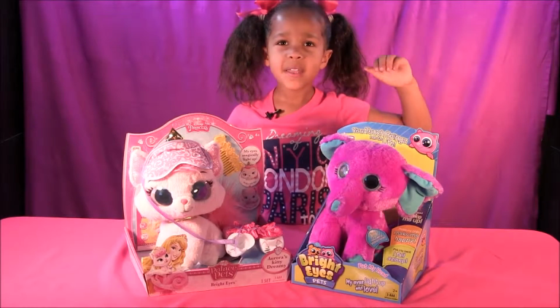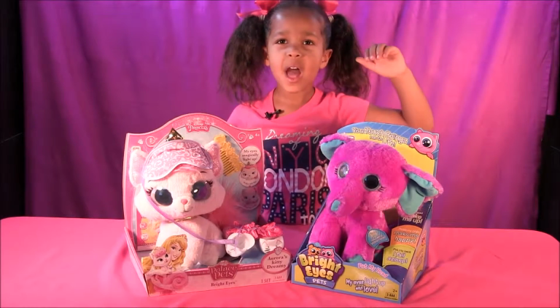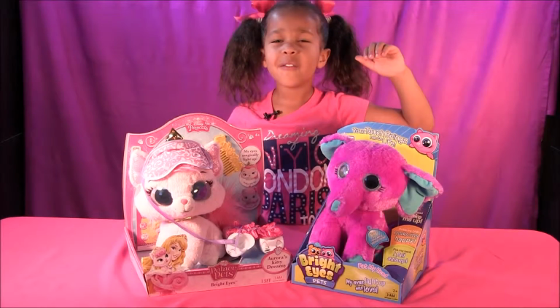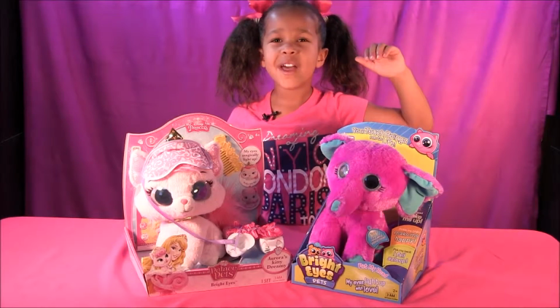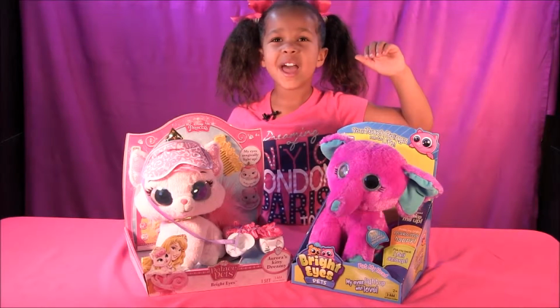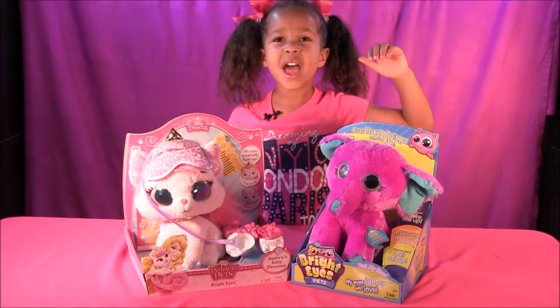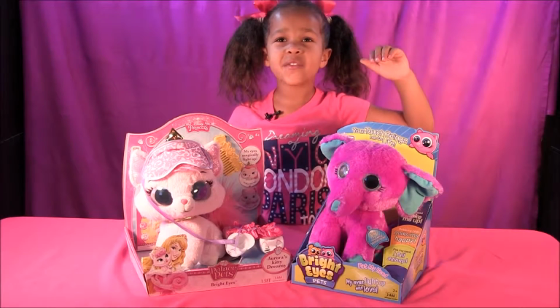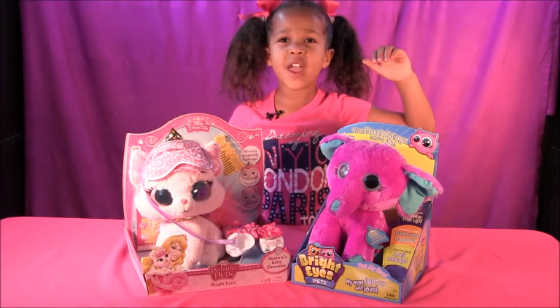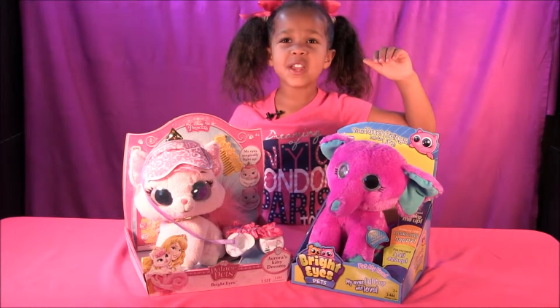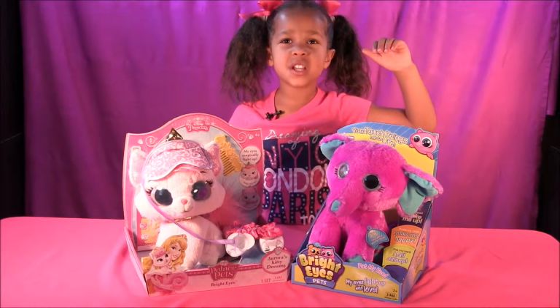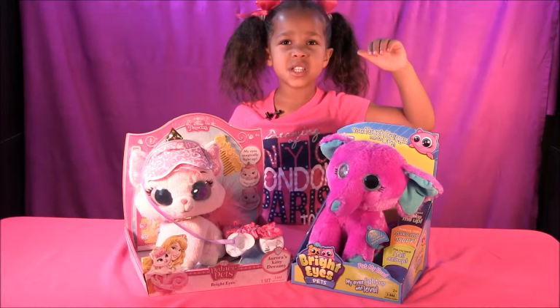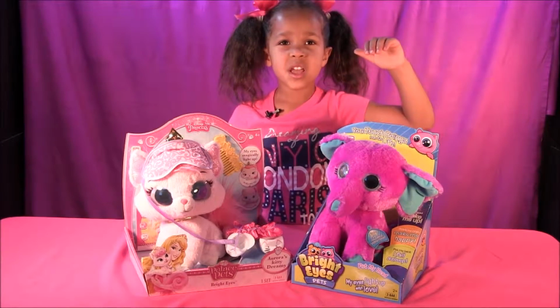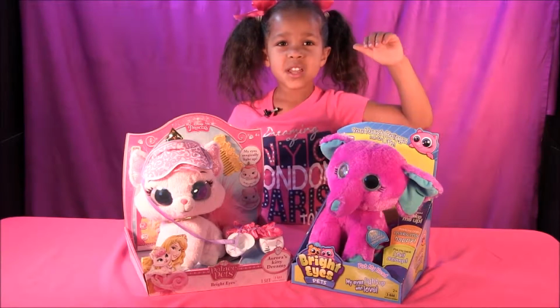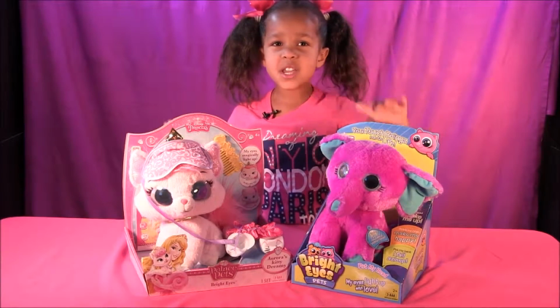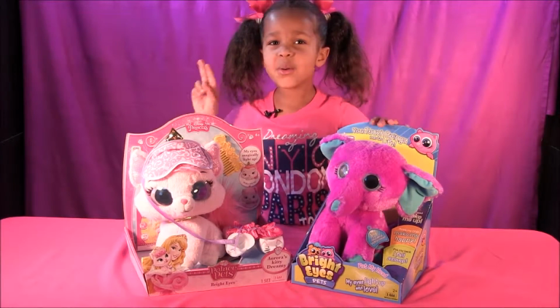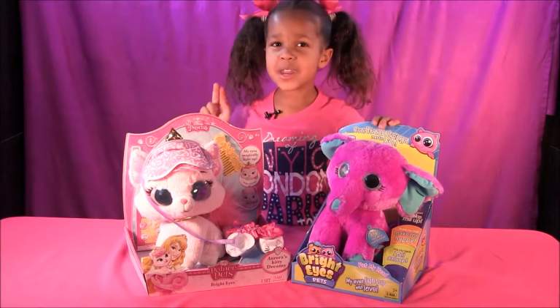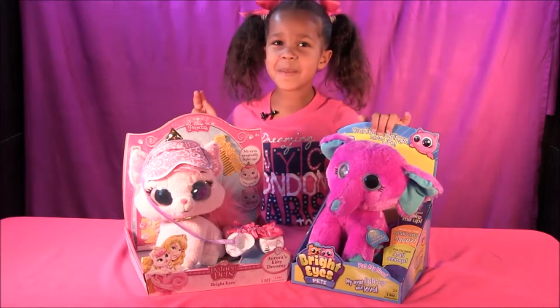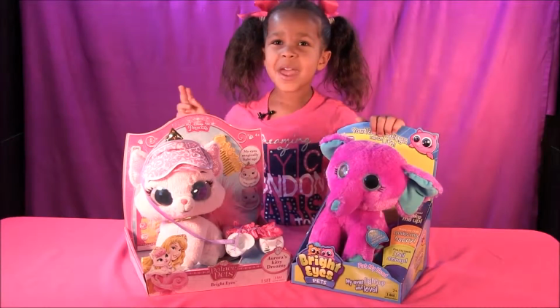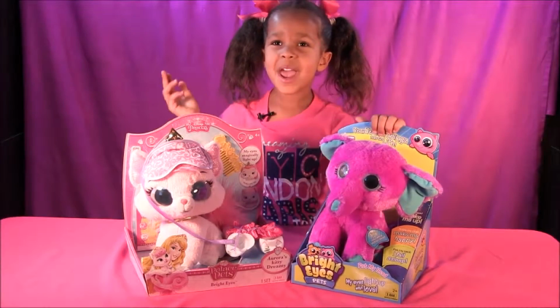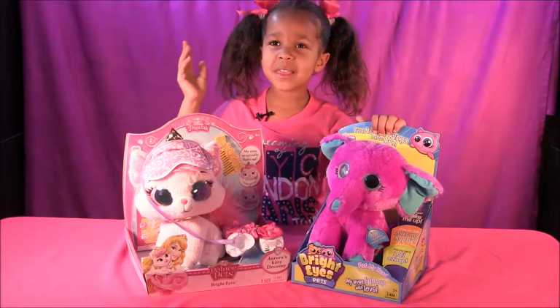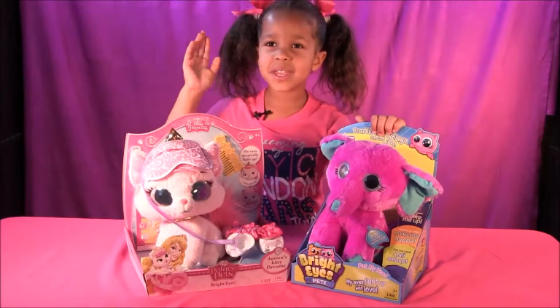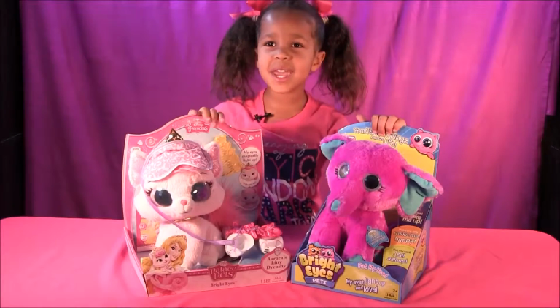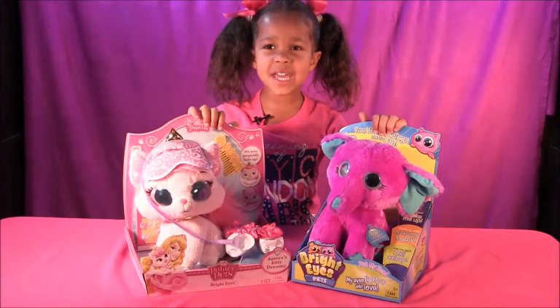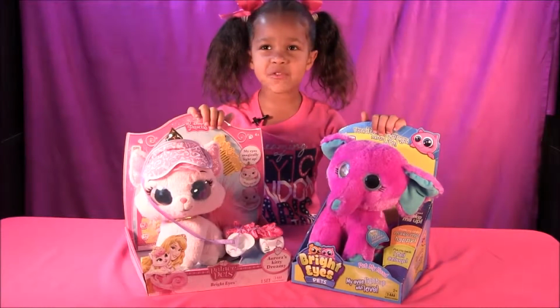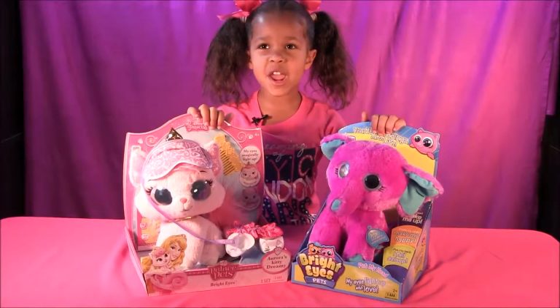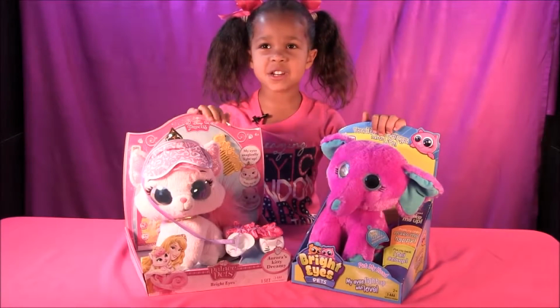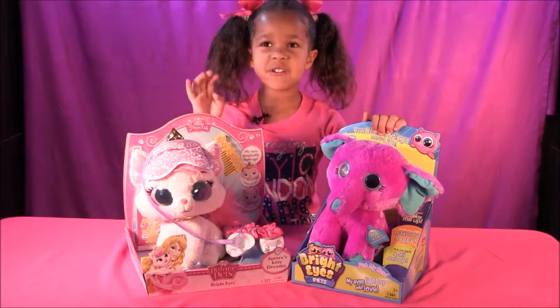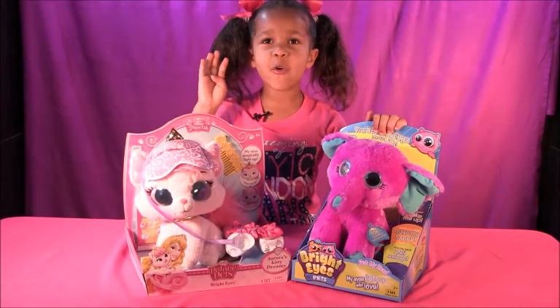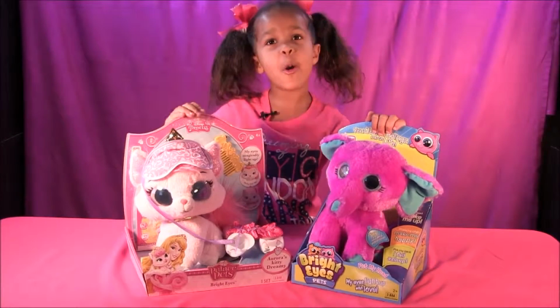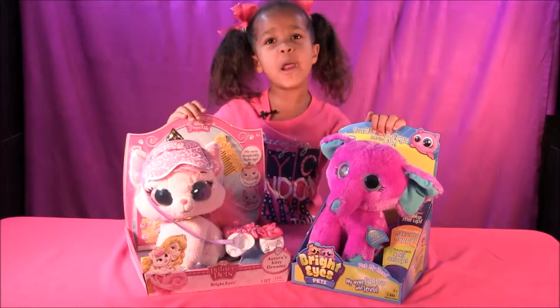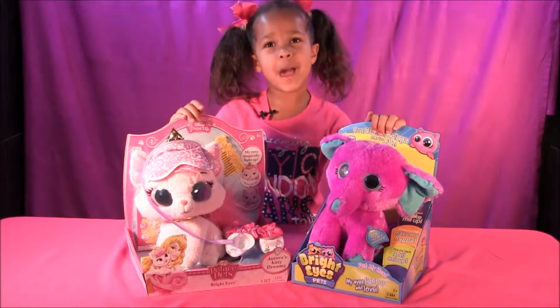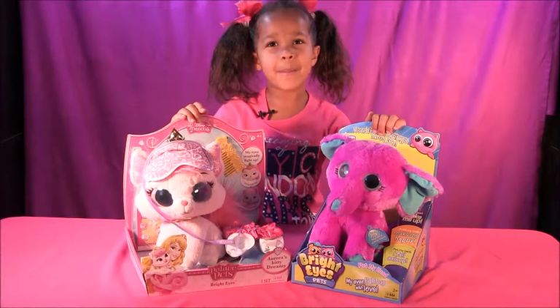The elephant is for ages 2 and up and the kitty is for ages 4 and up.